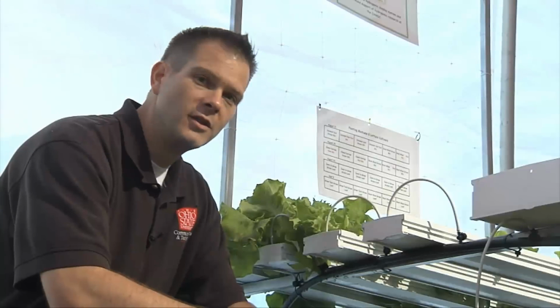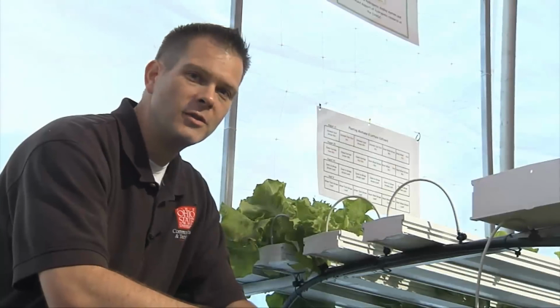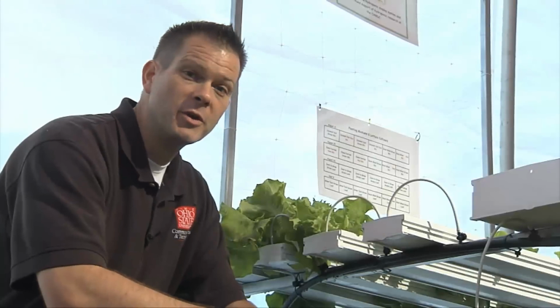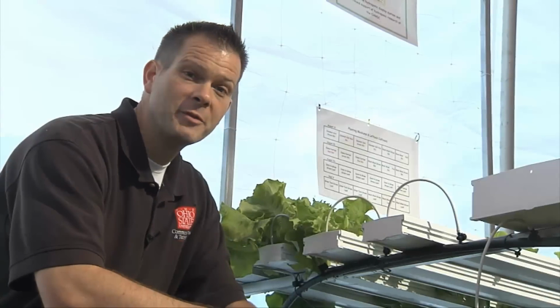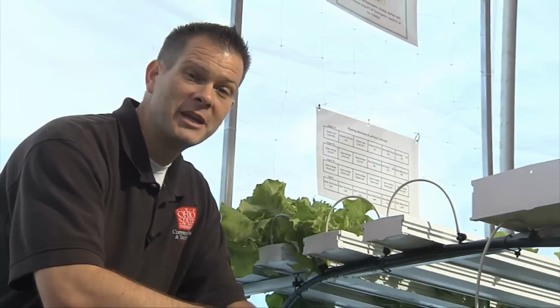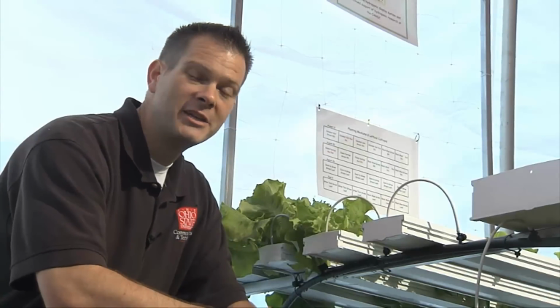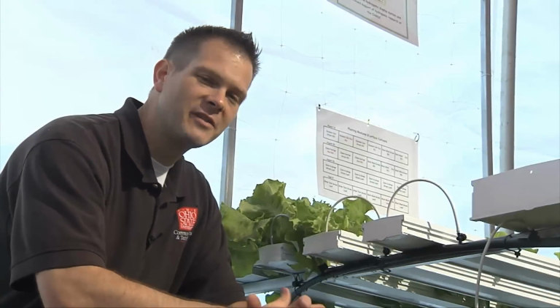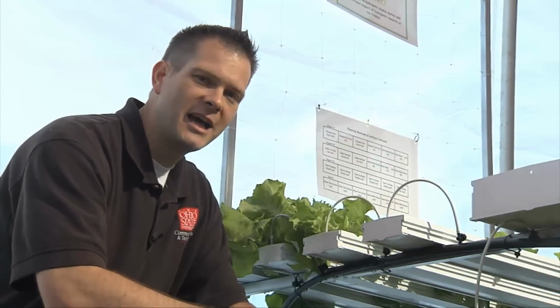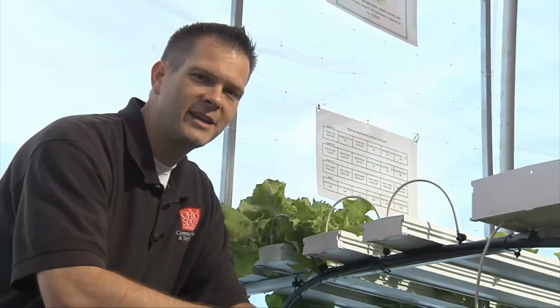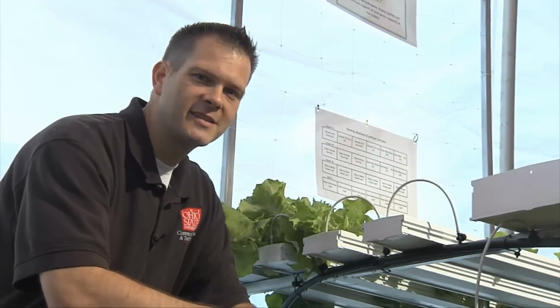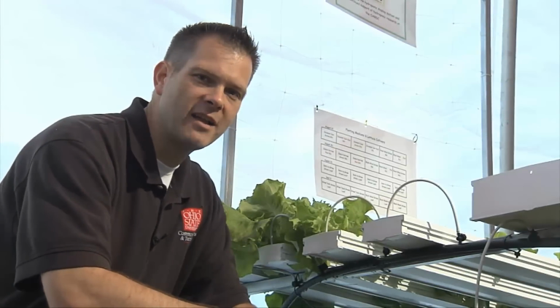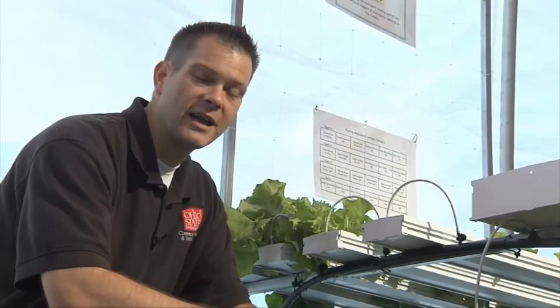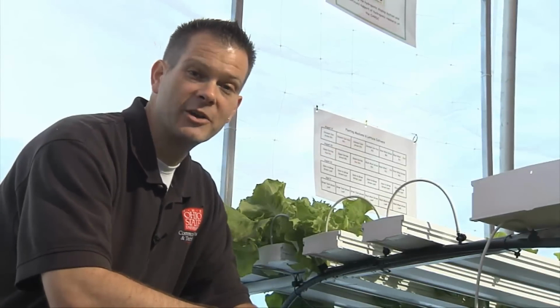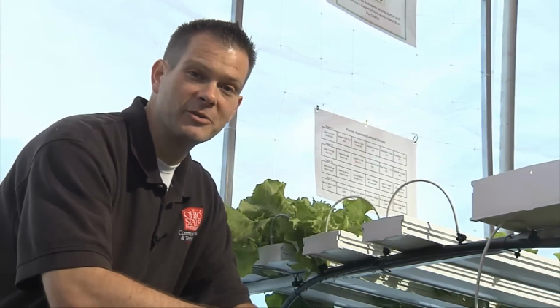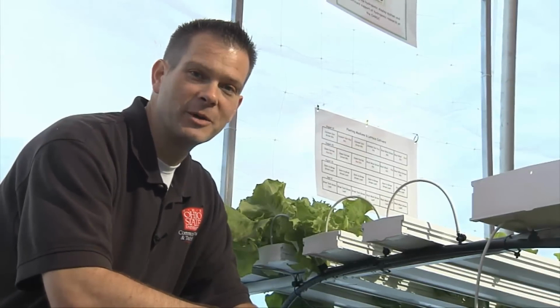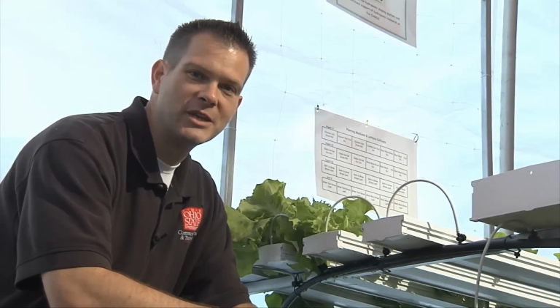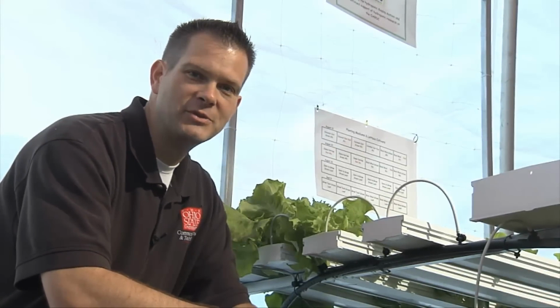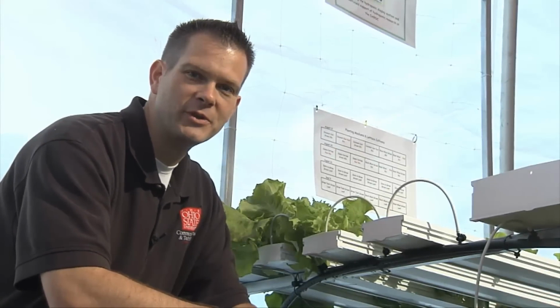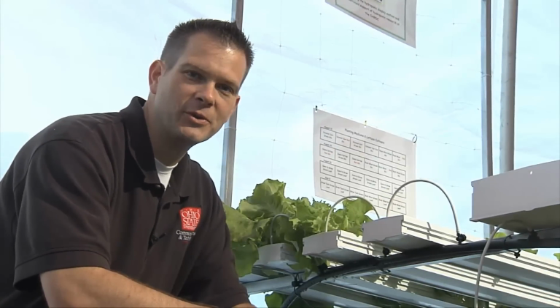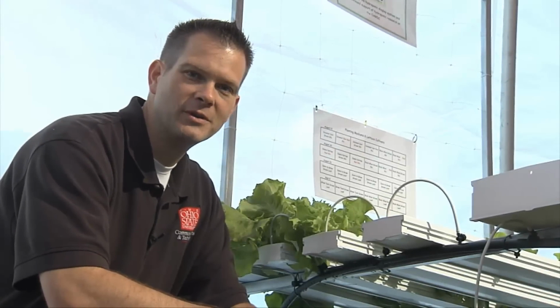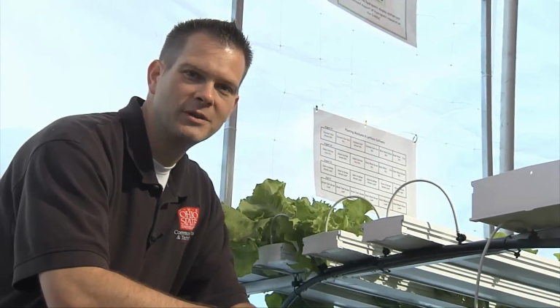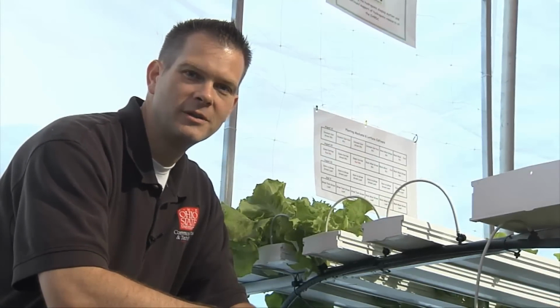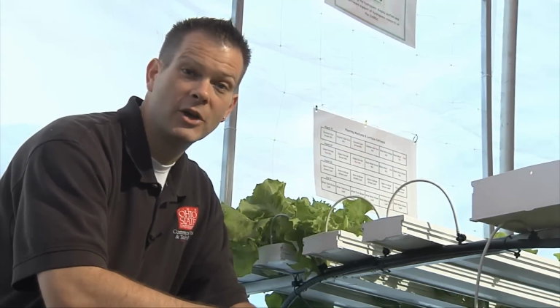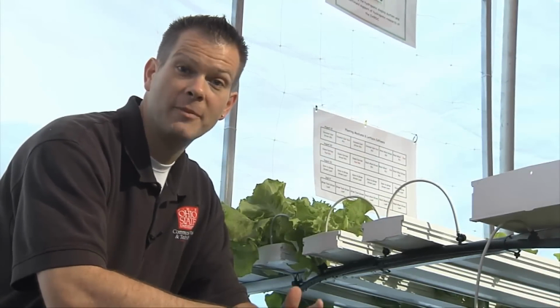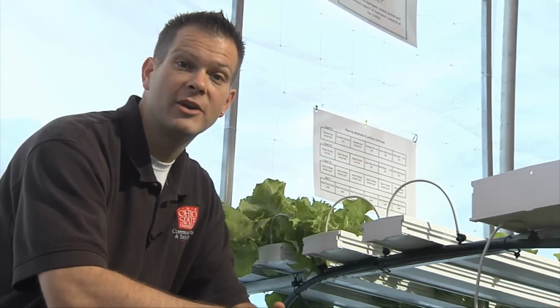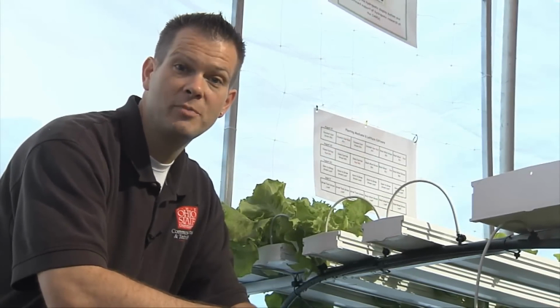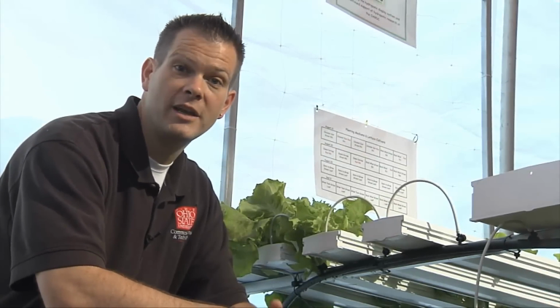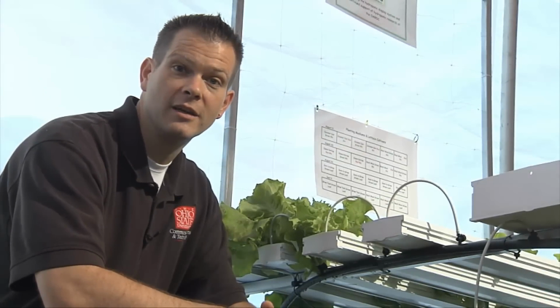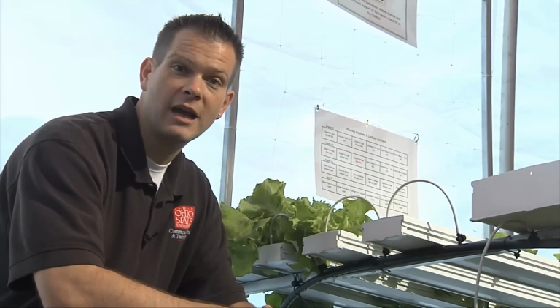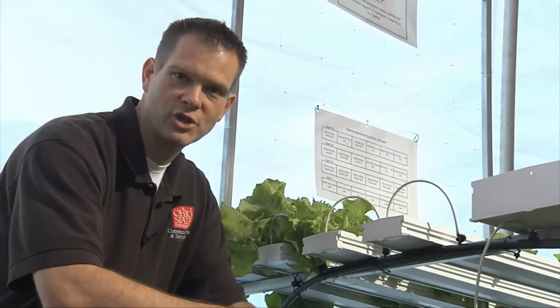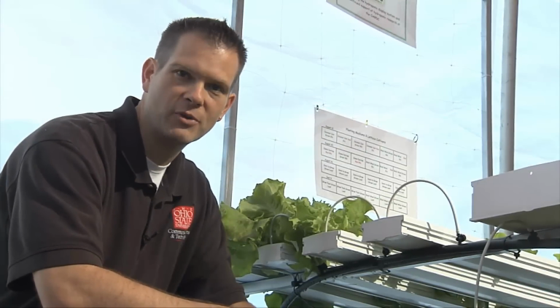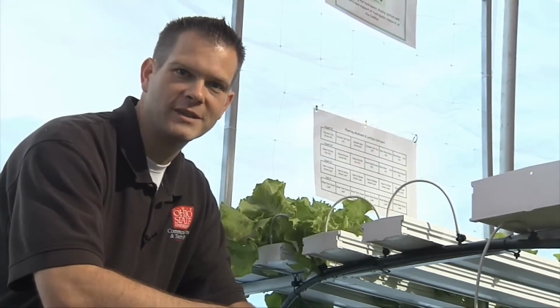The perfect beginnings of a high-tech salad out here at the Farm Science Review. For ComTech New Media, I'm John Rice.